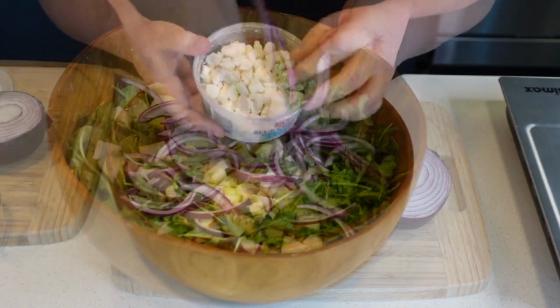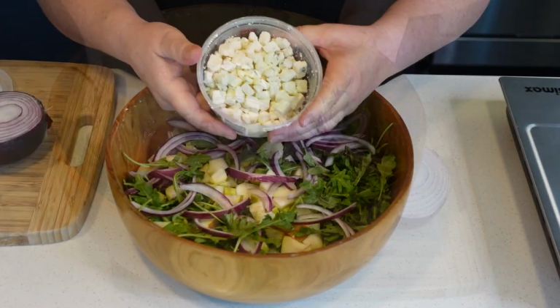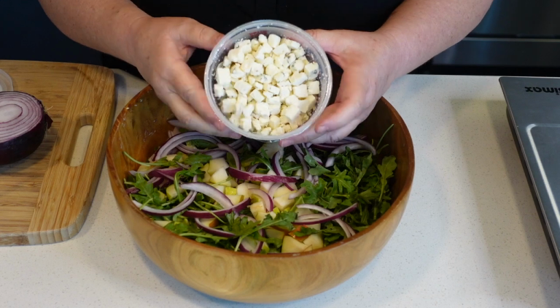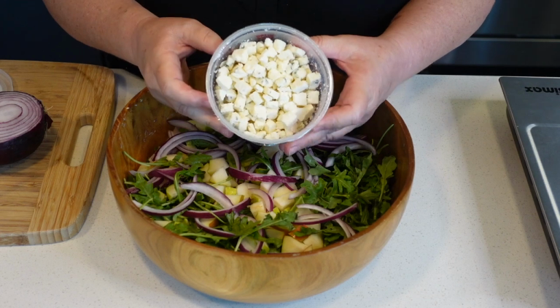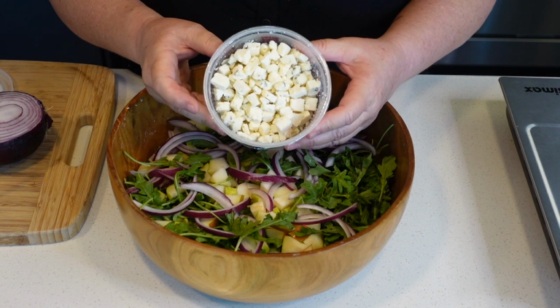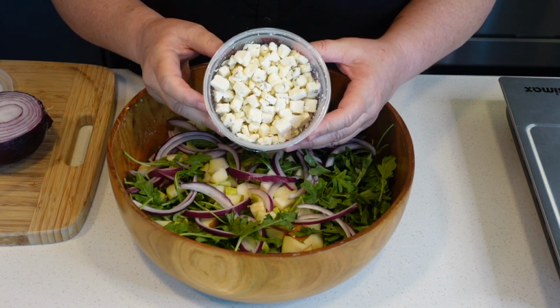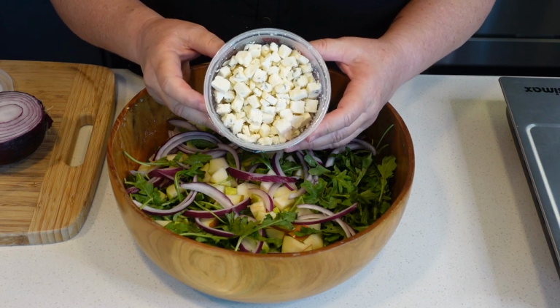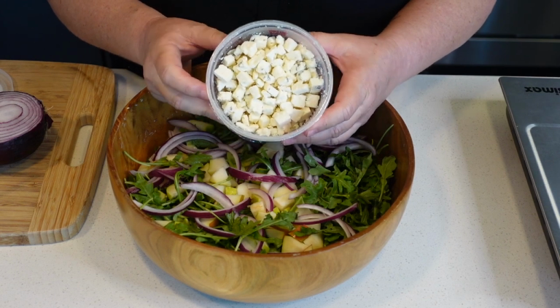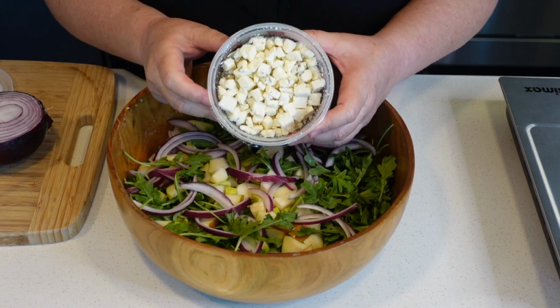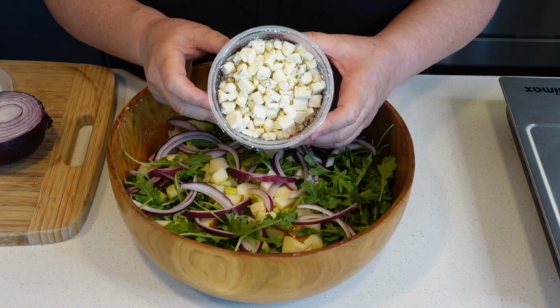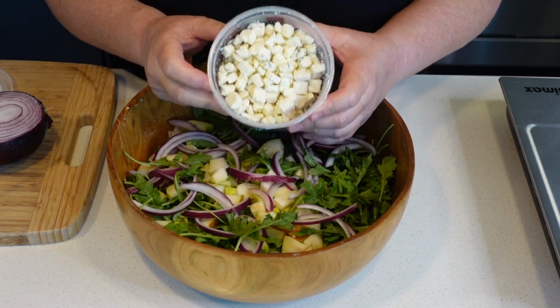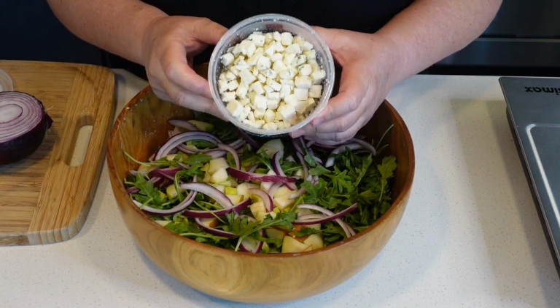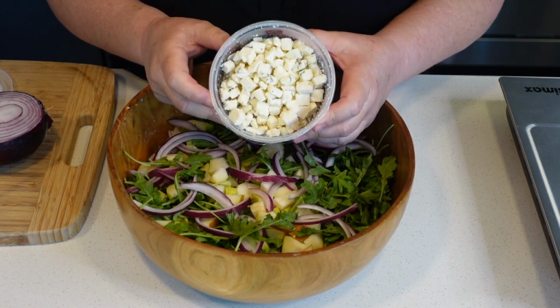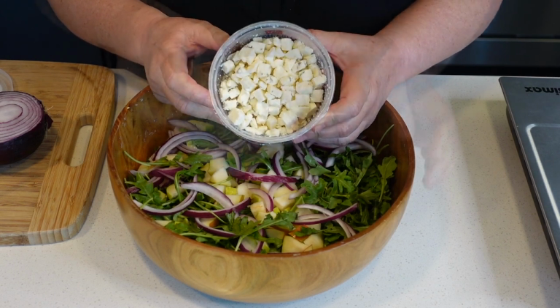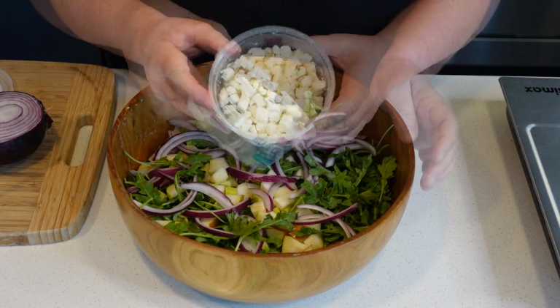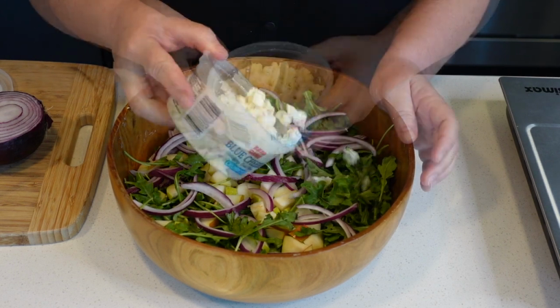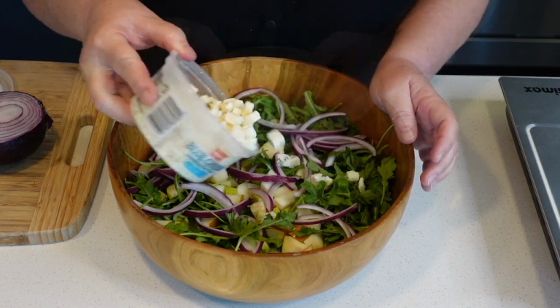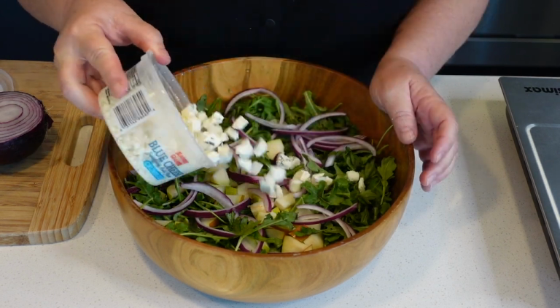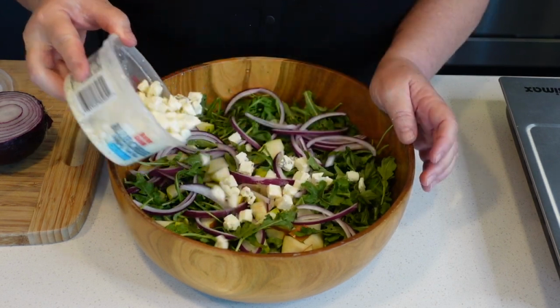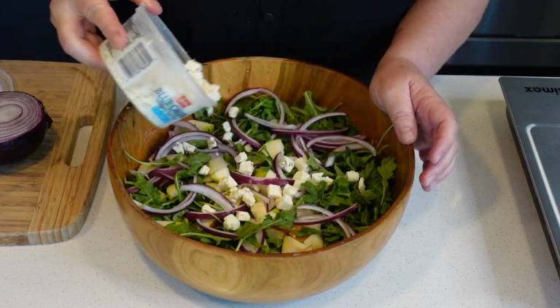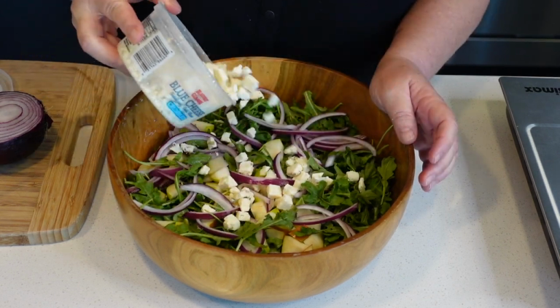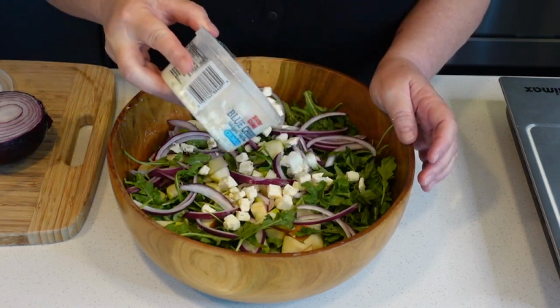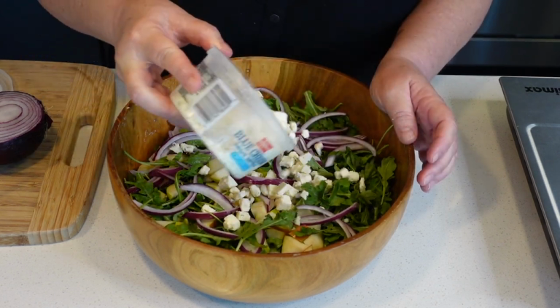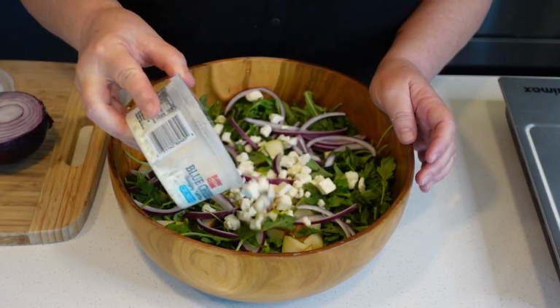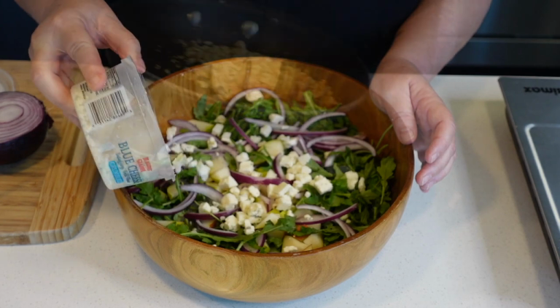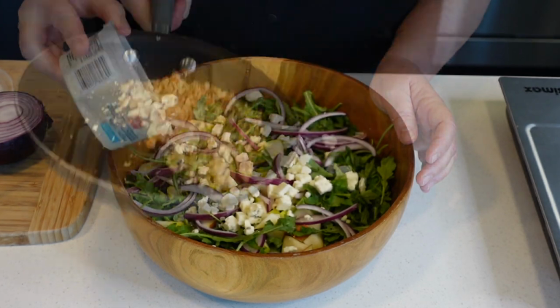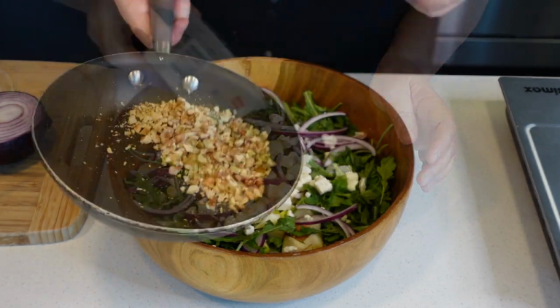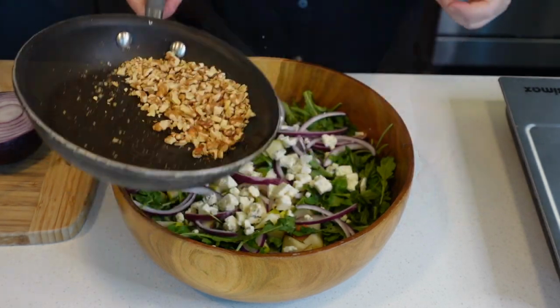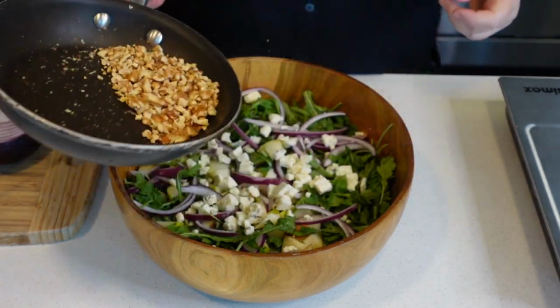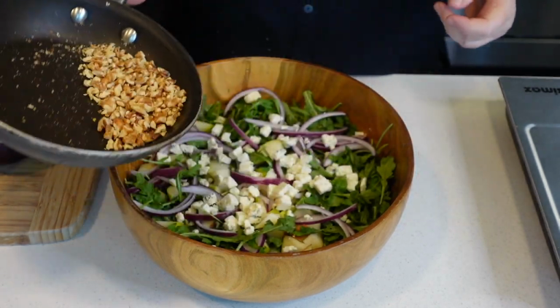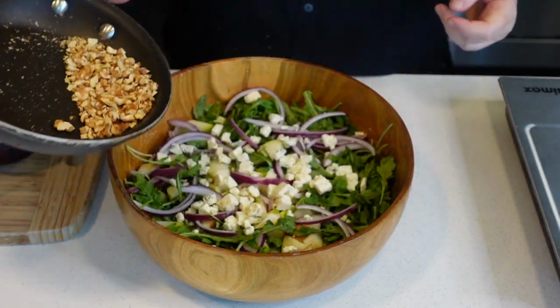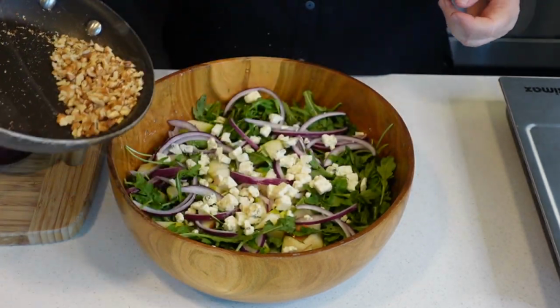I'm going to add about a half a cup of crumbled blue cheese, and now our cooled down walnuts.